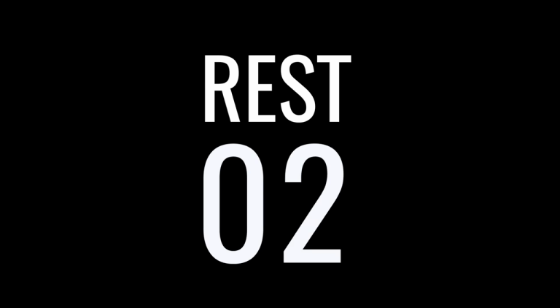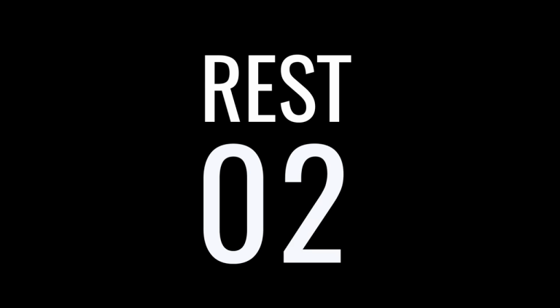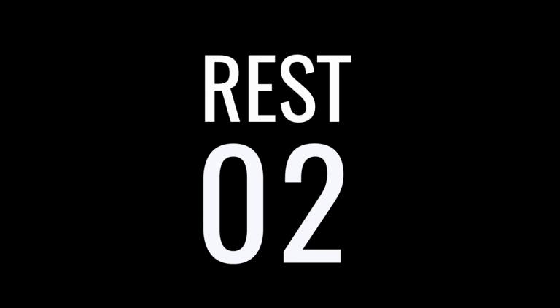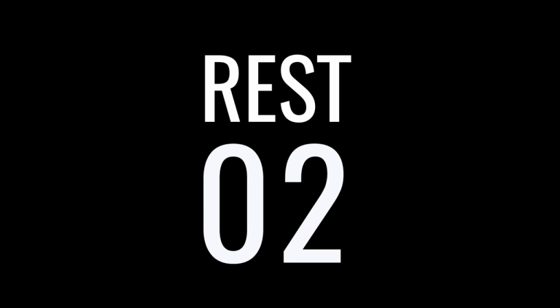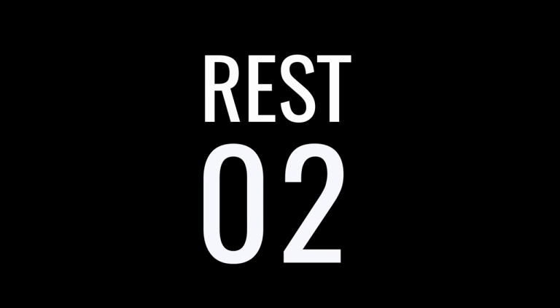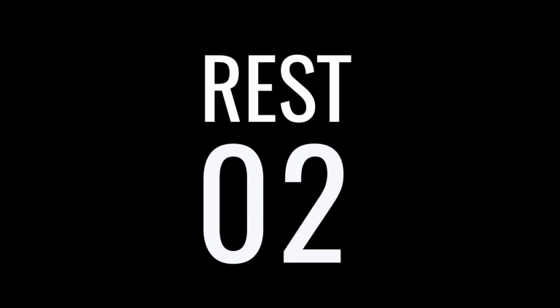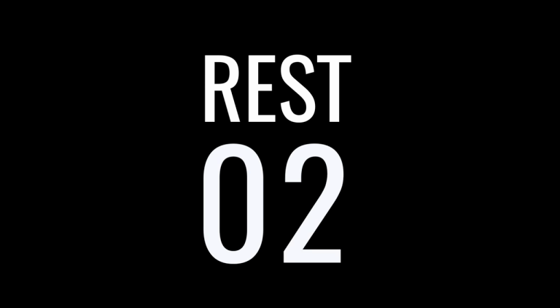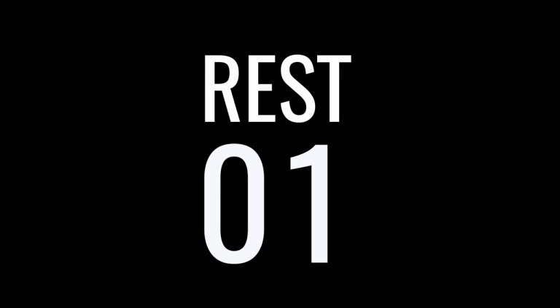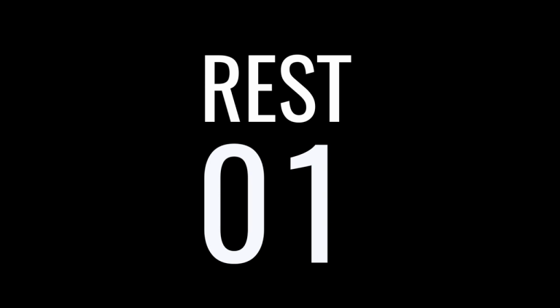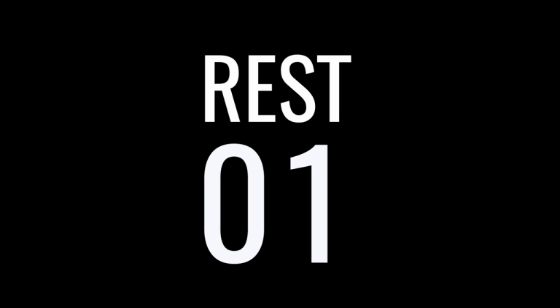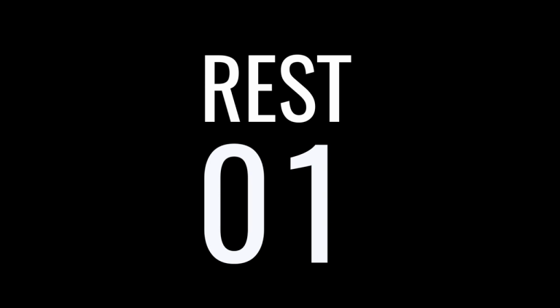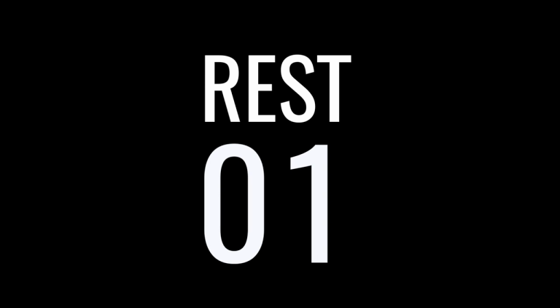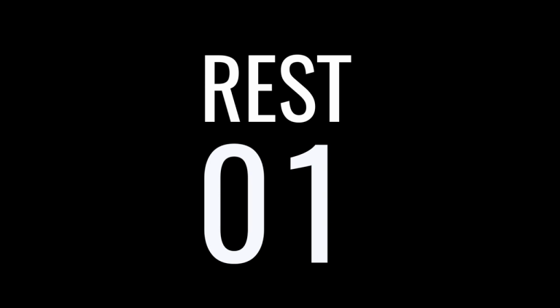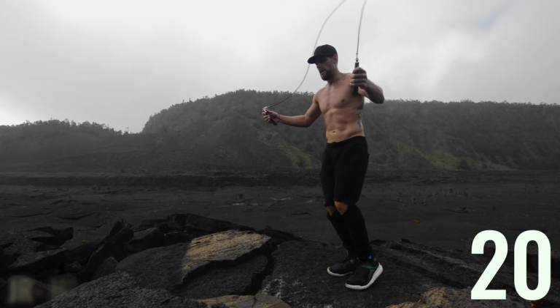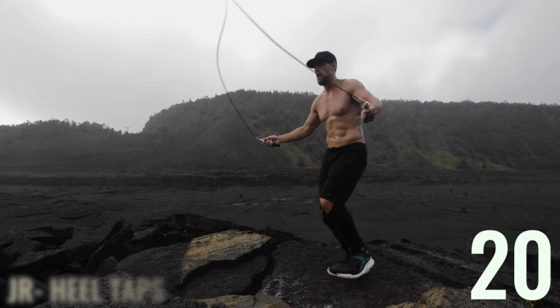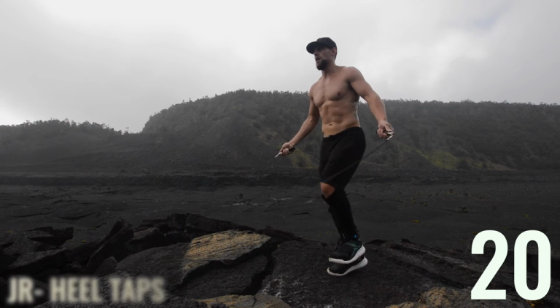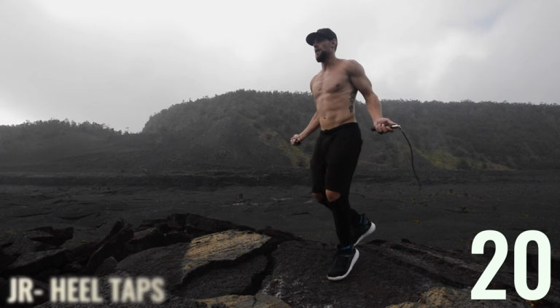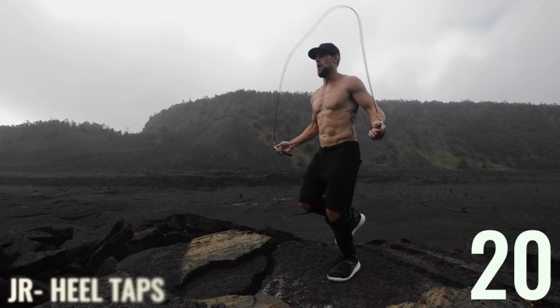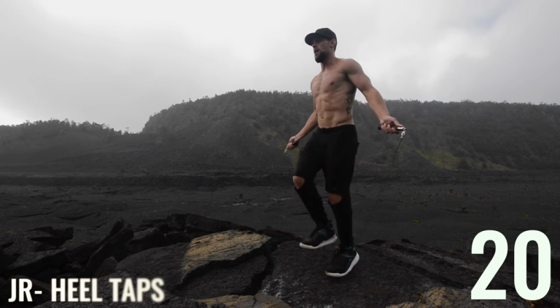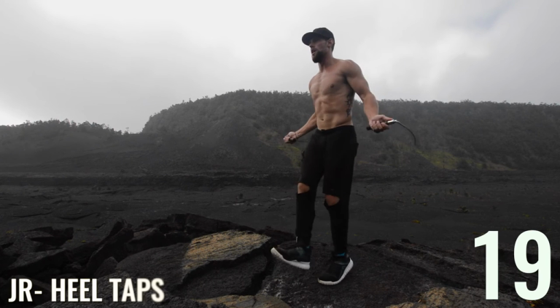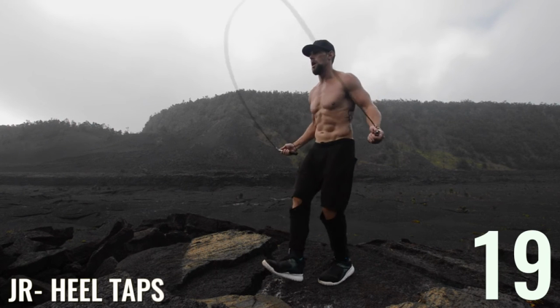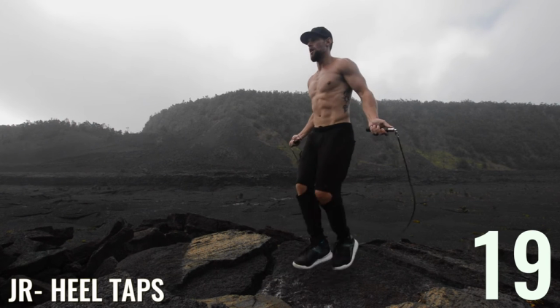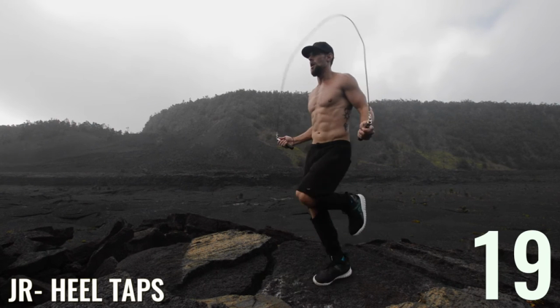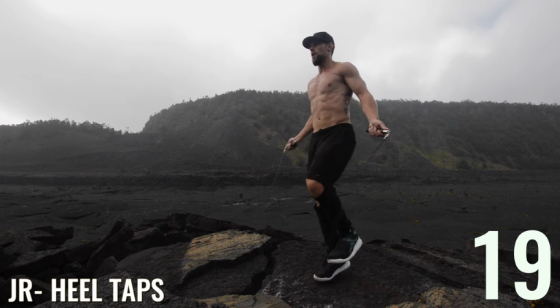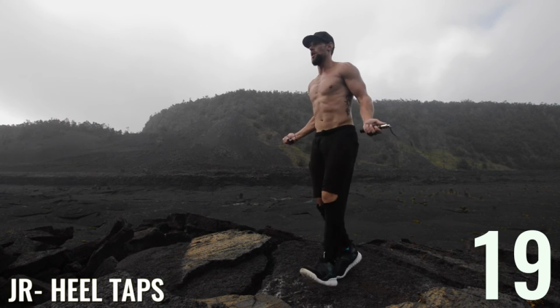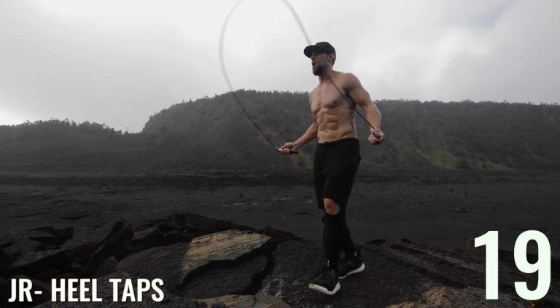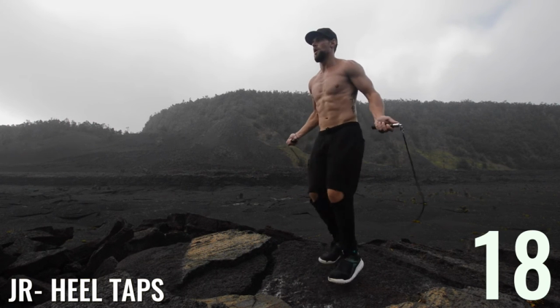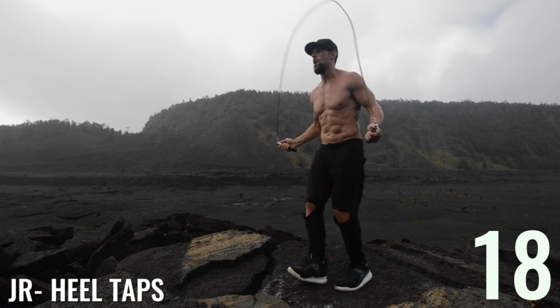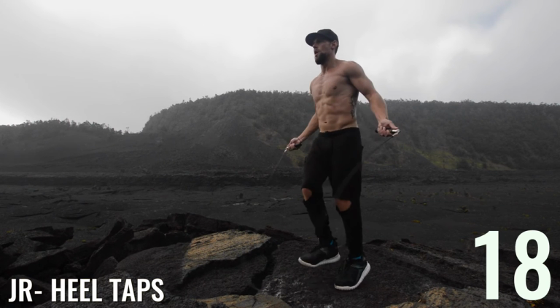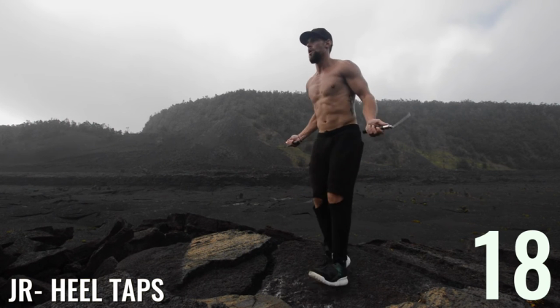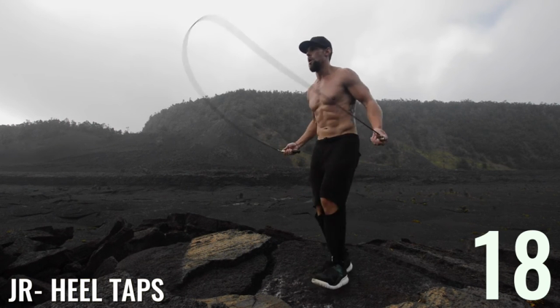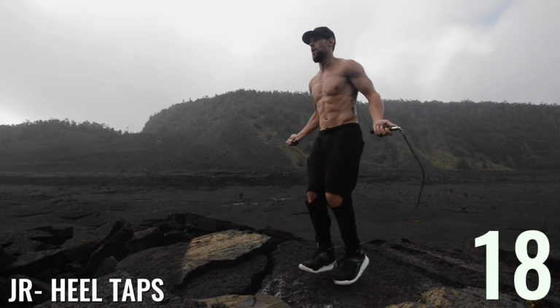Kill taps next, guys — jump rope kill taps. We're going to have a tutorial on this as well soon, so make sure to look for that.